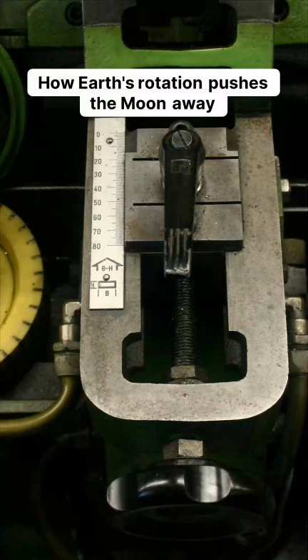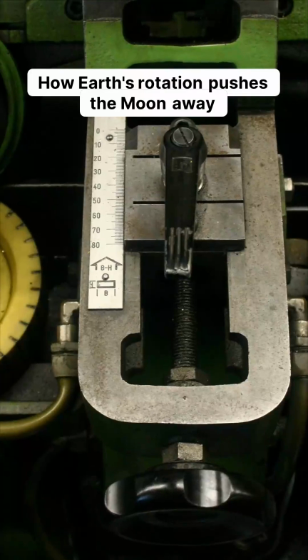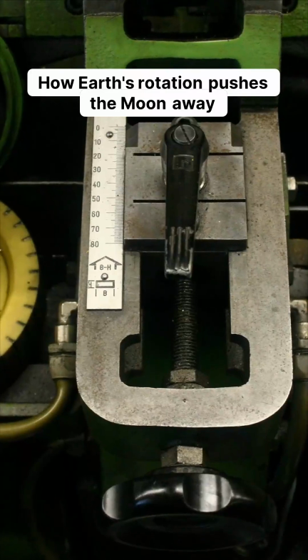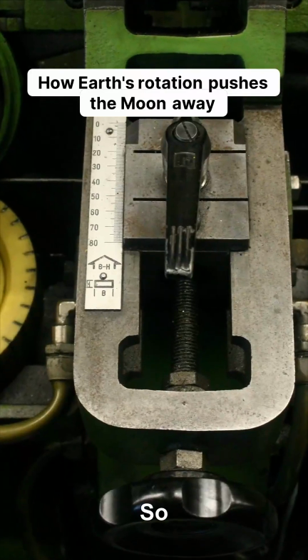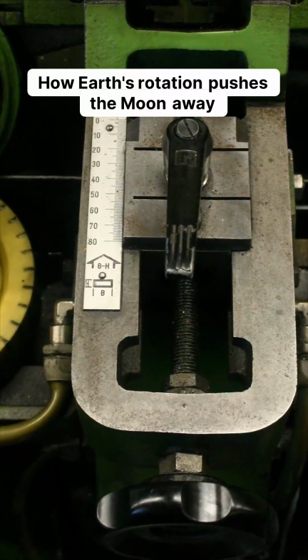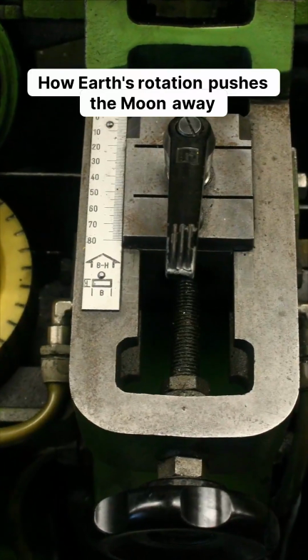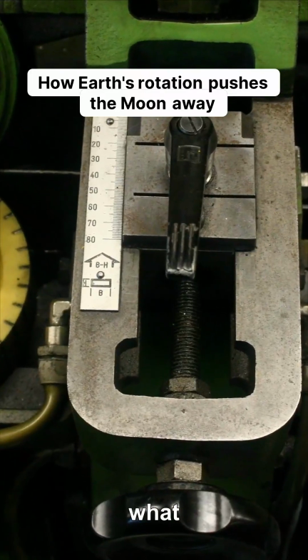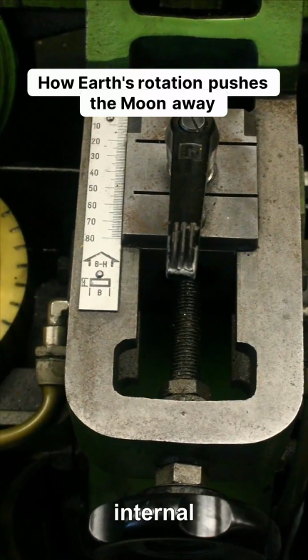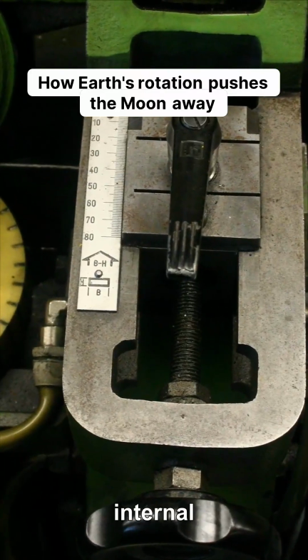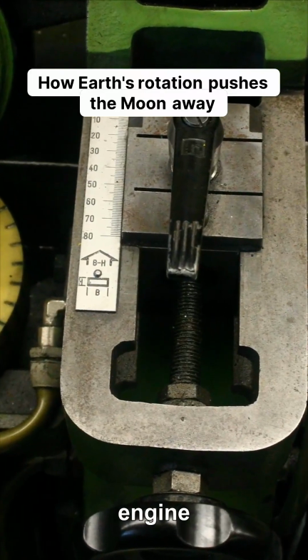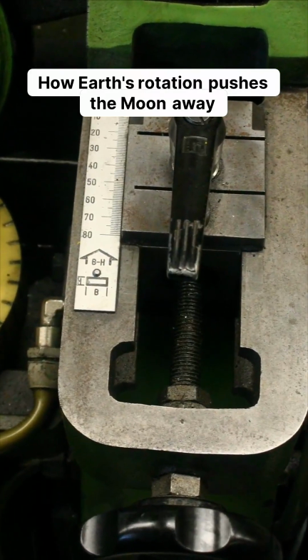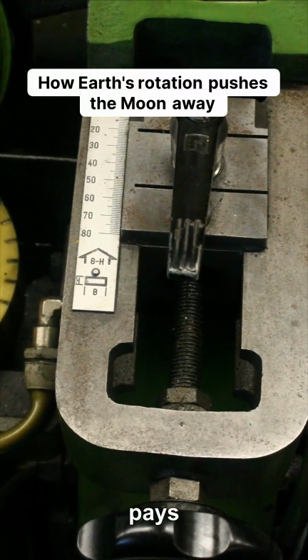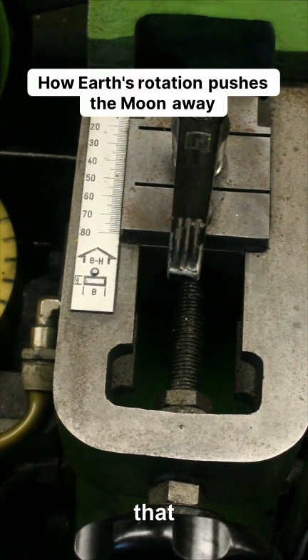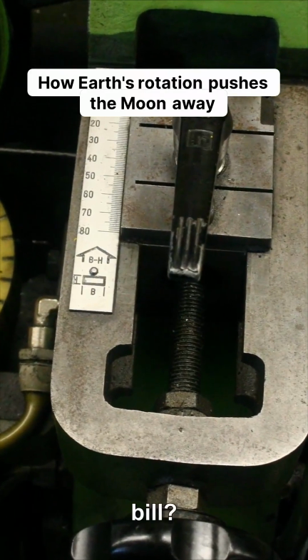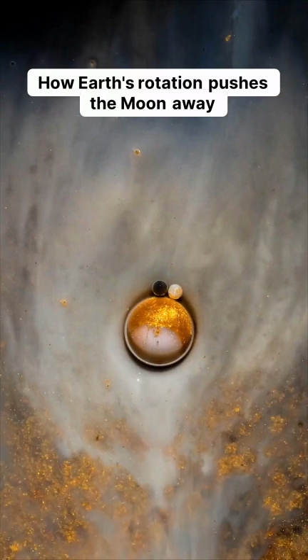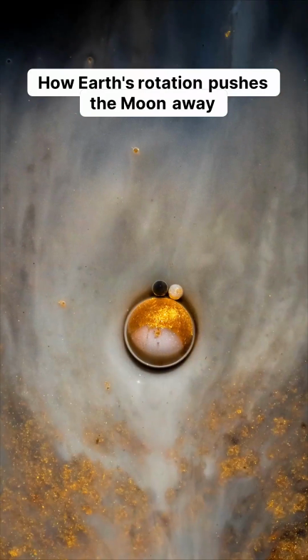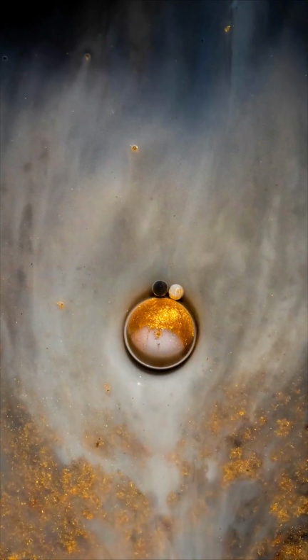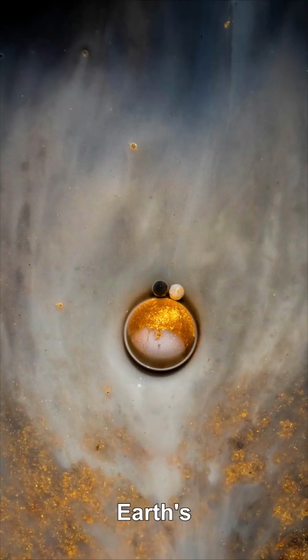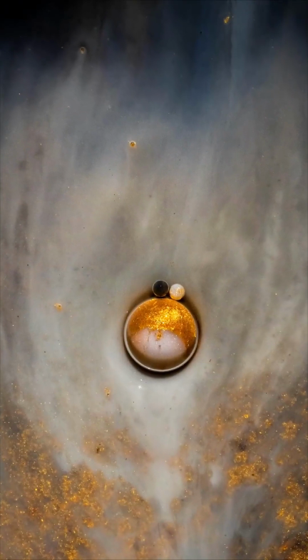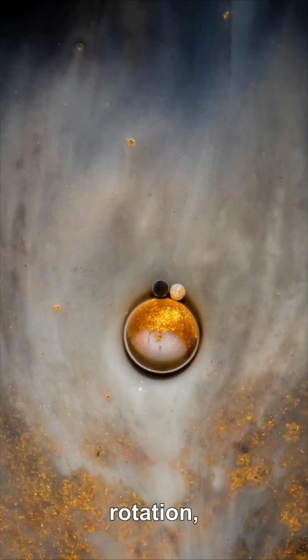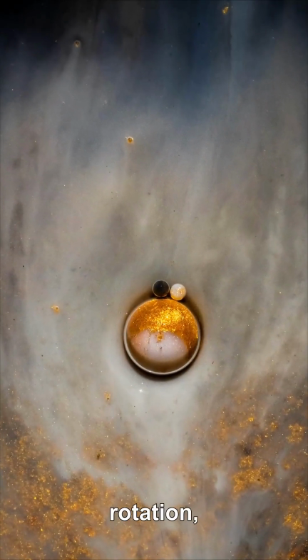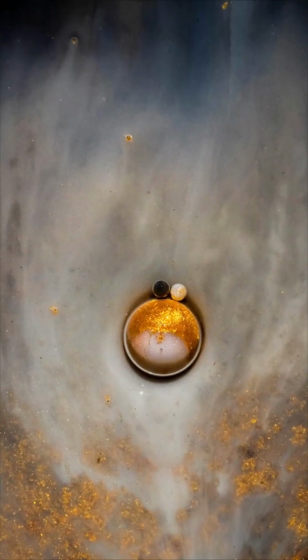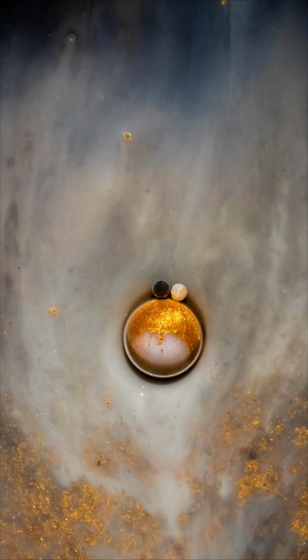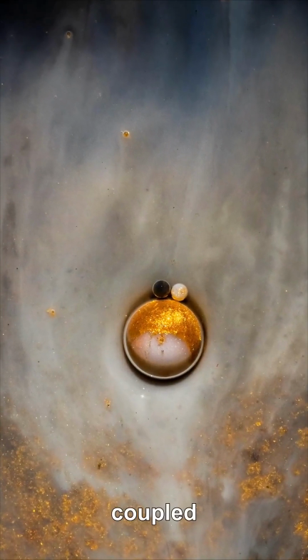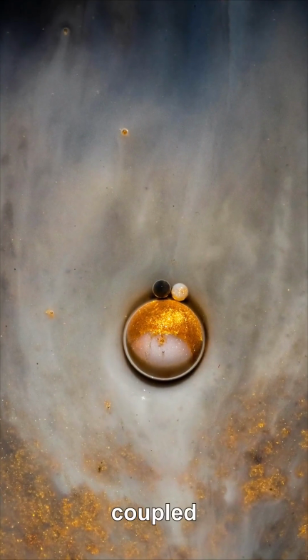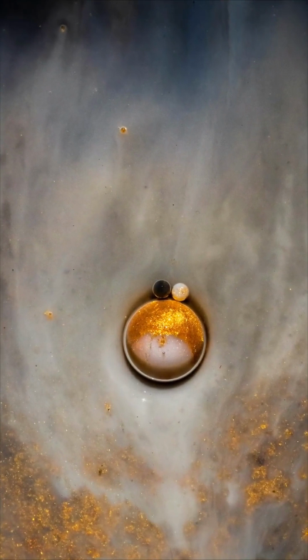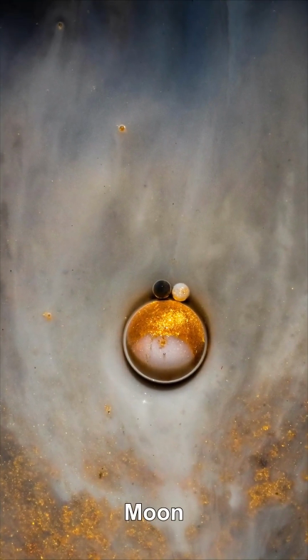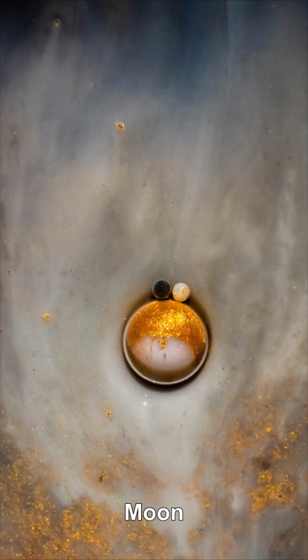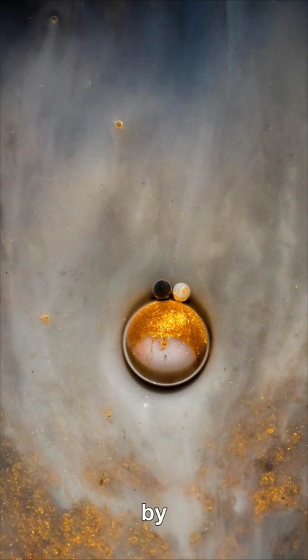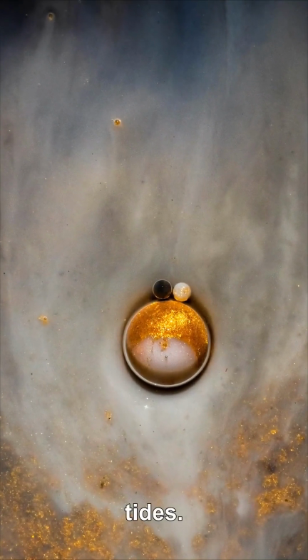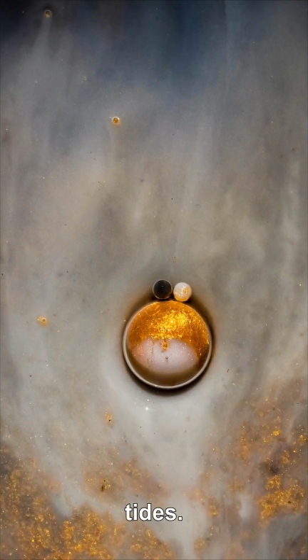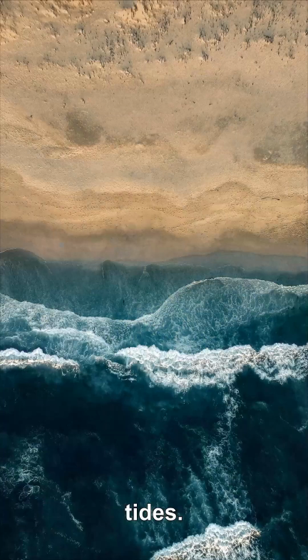What internal engine pays that bill? Earth's rotation, coupled to the moon by tides.